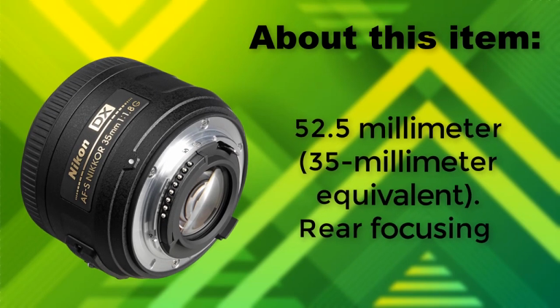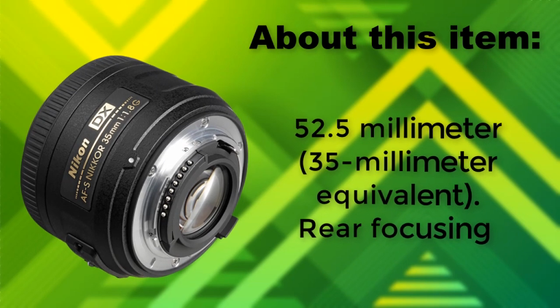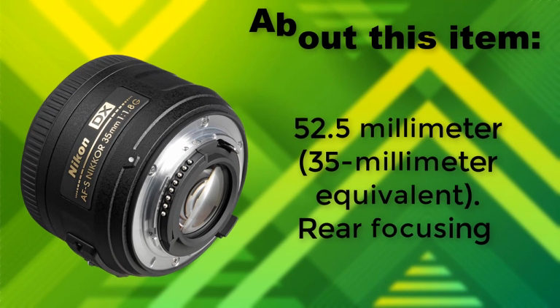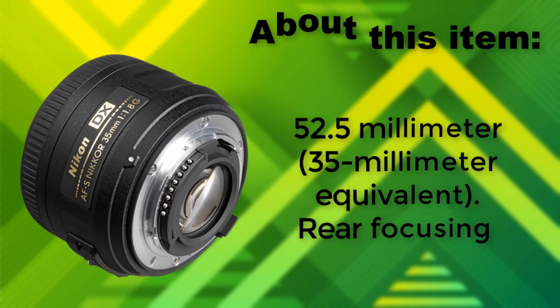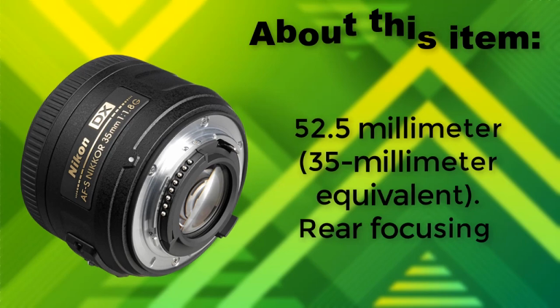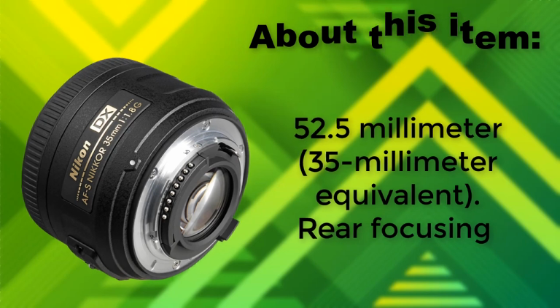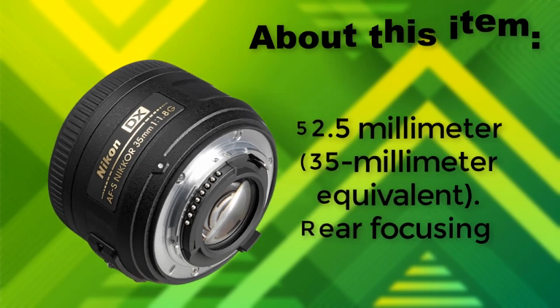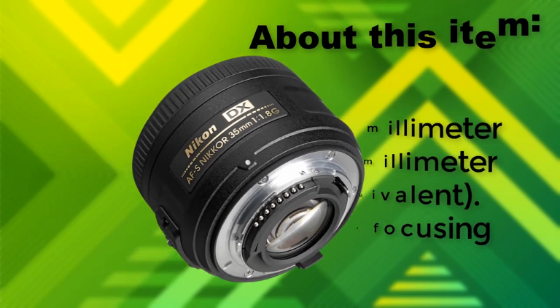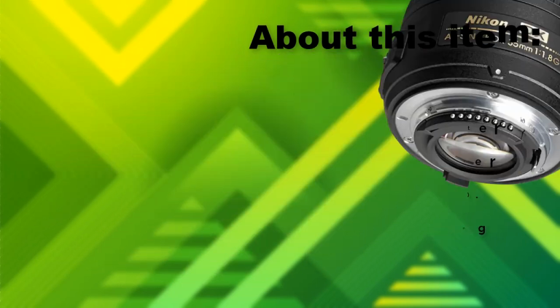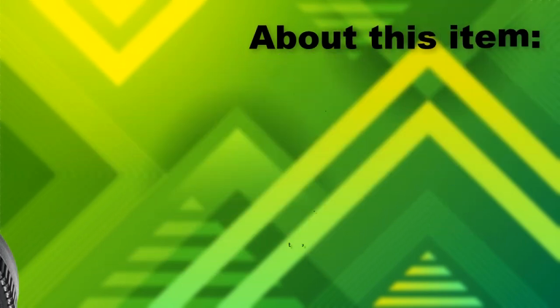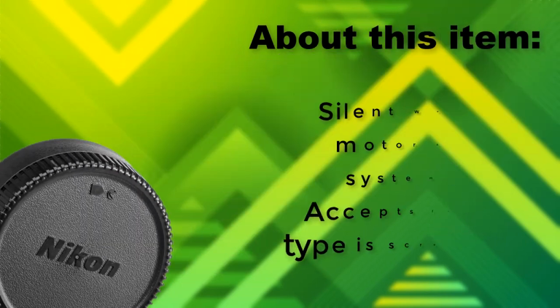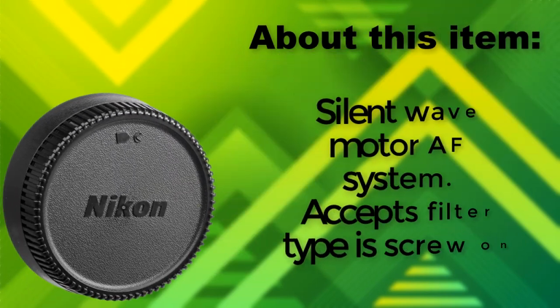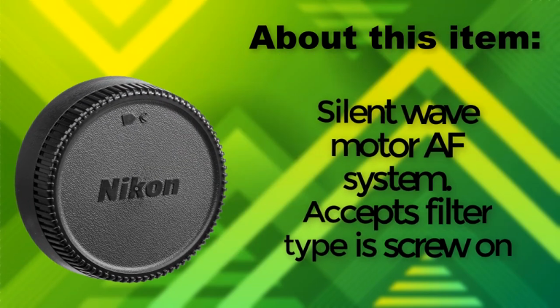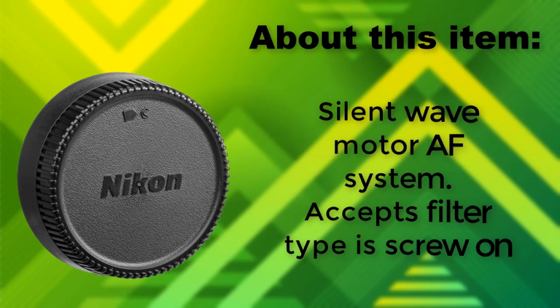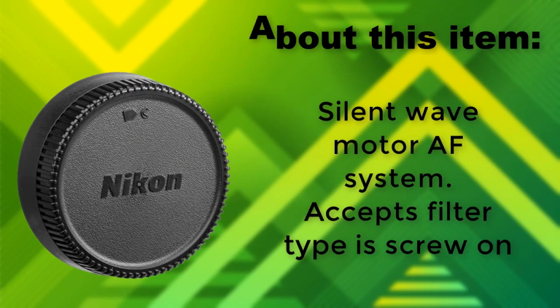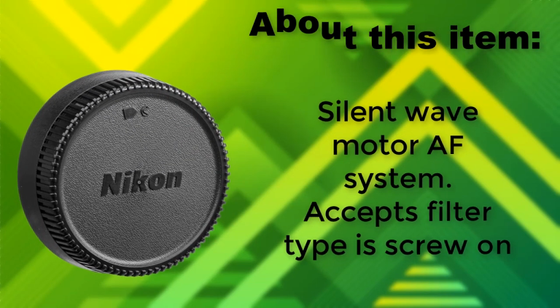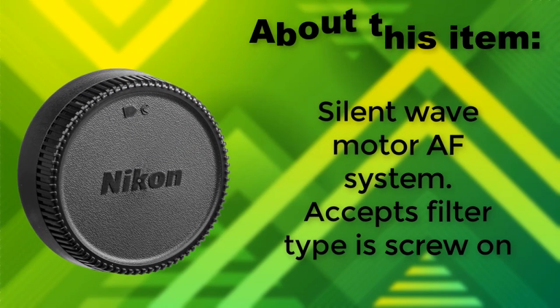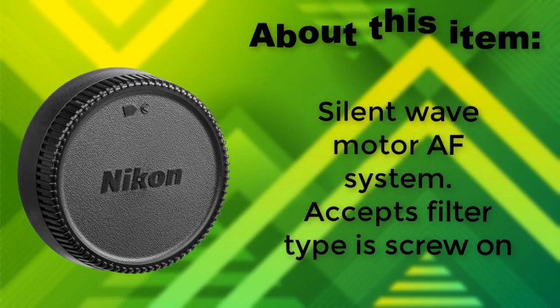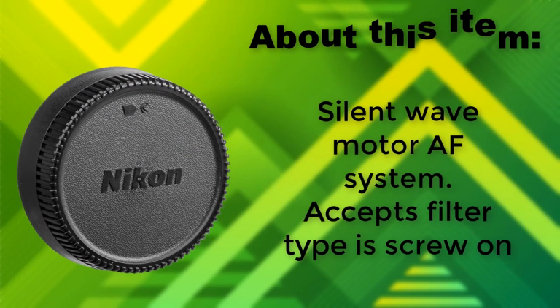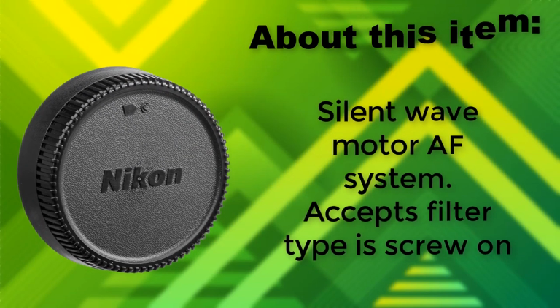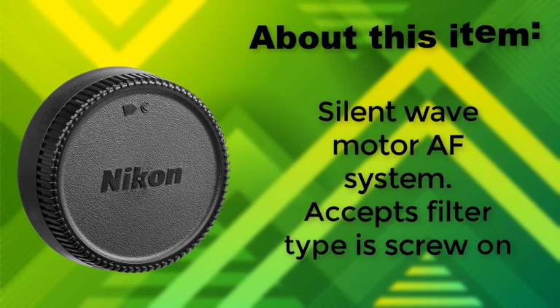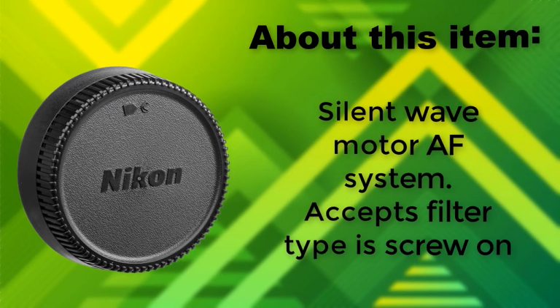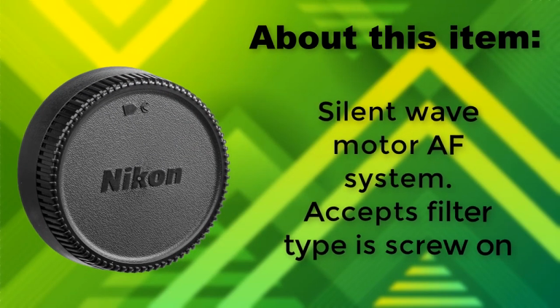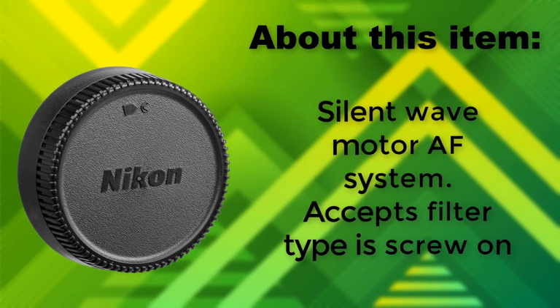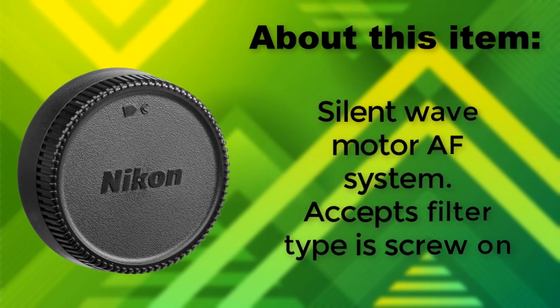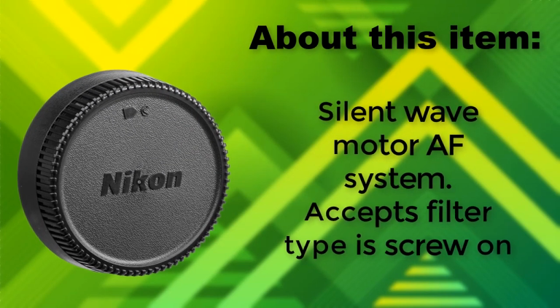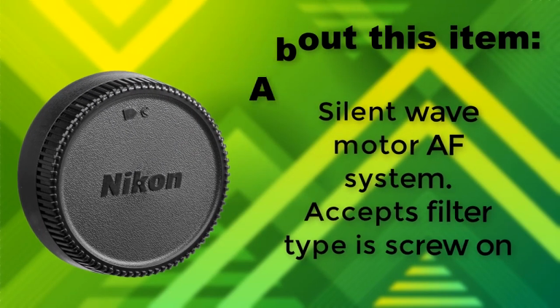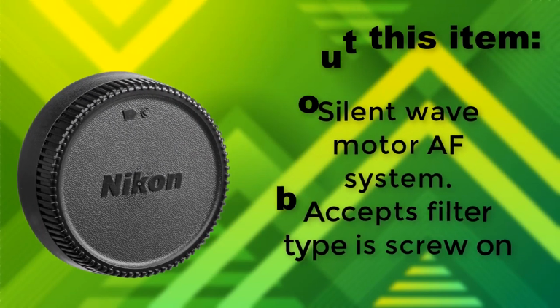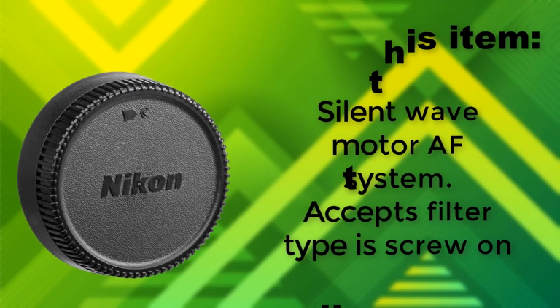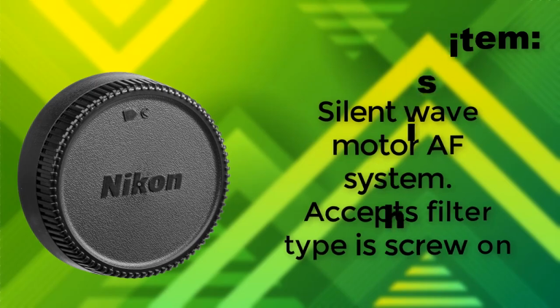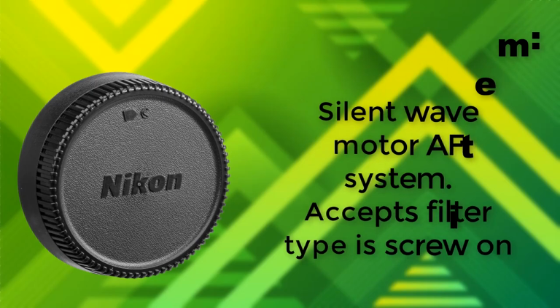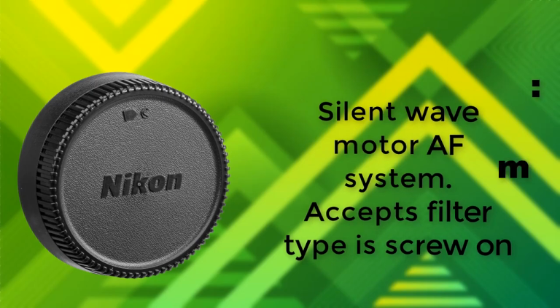Rear focusing. Silent Wave Motor AF system. Accepts screw-on filter type.